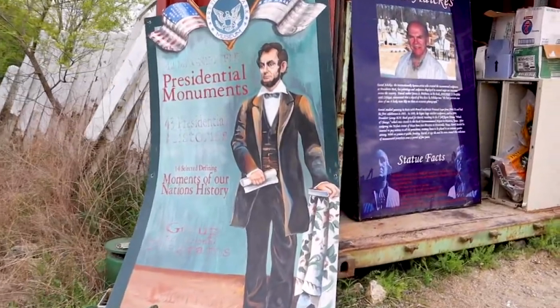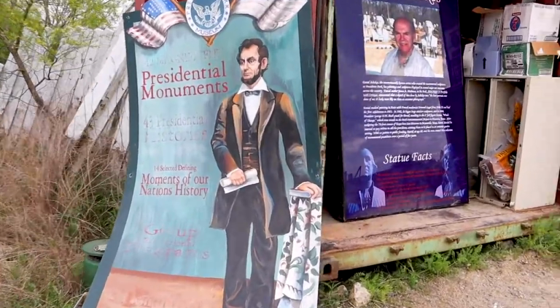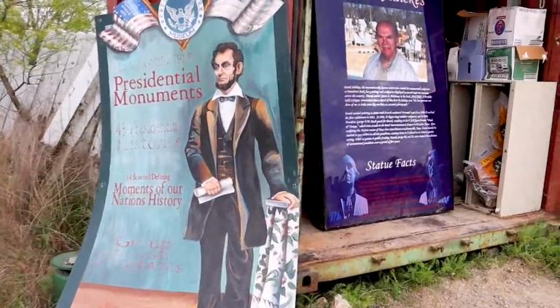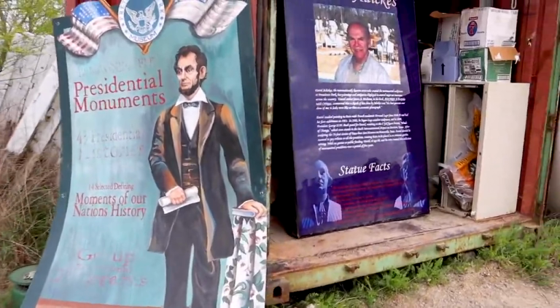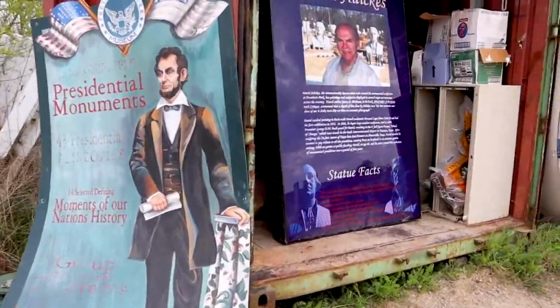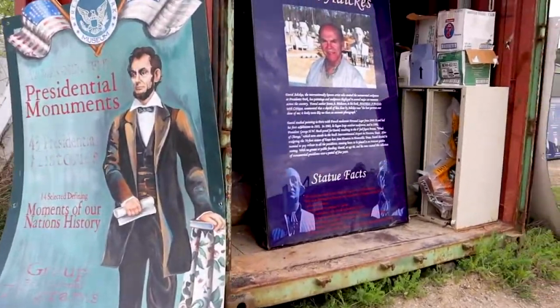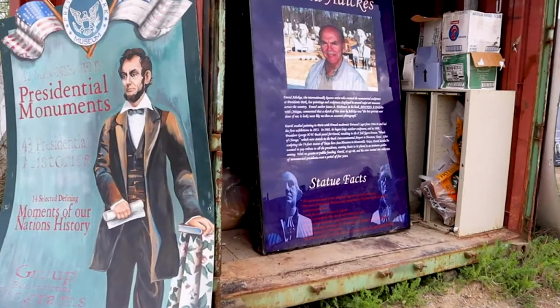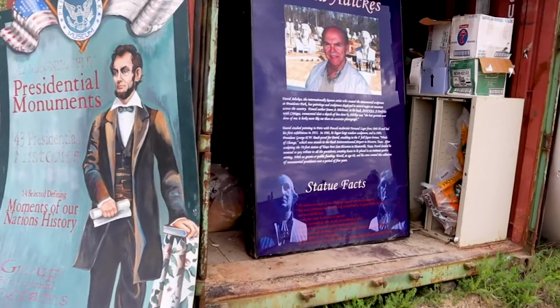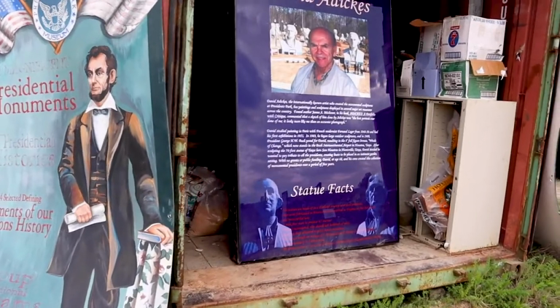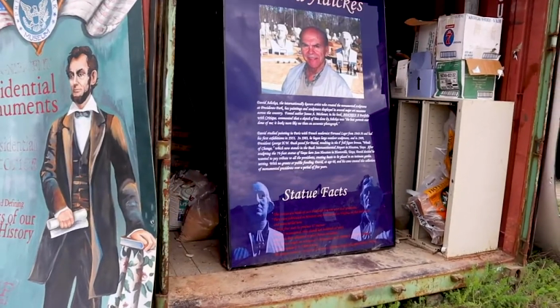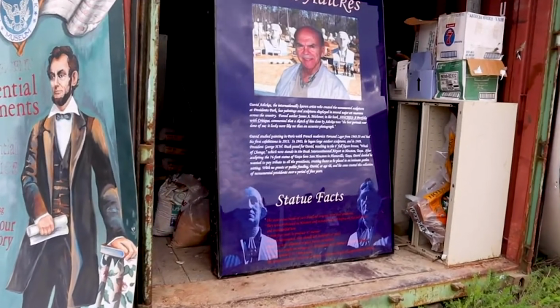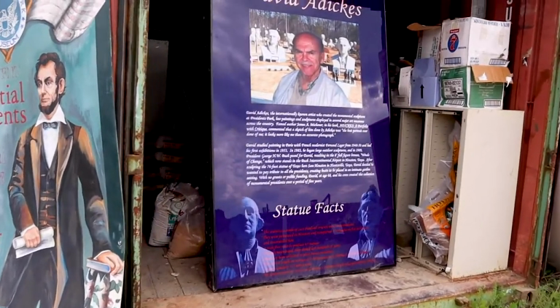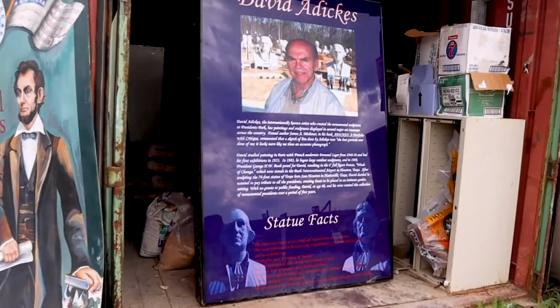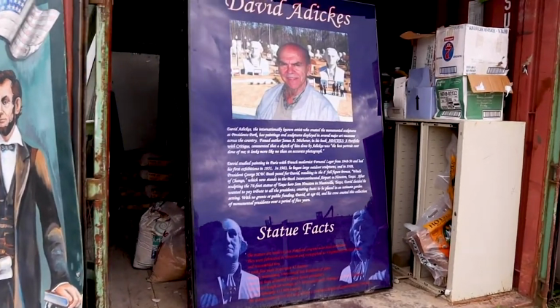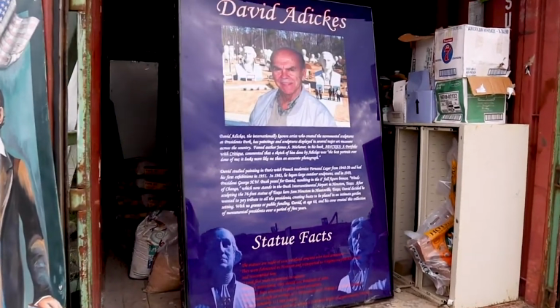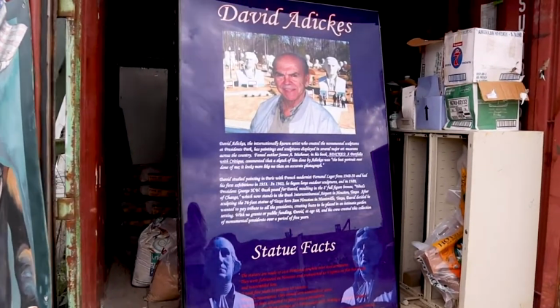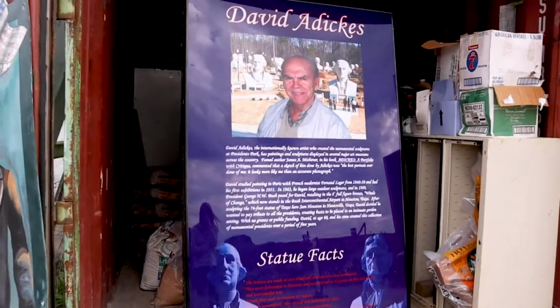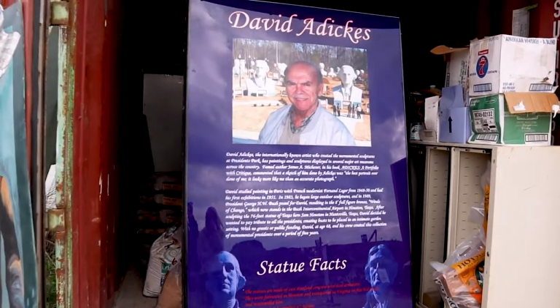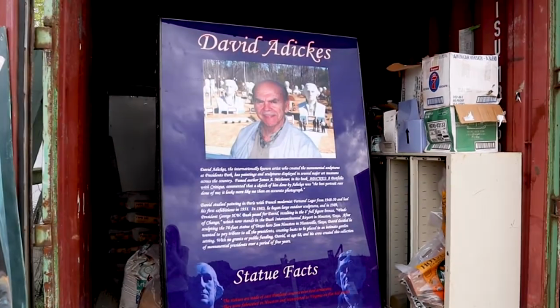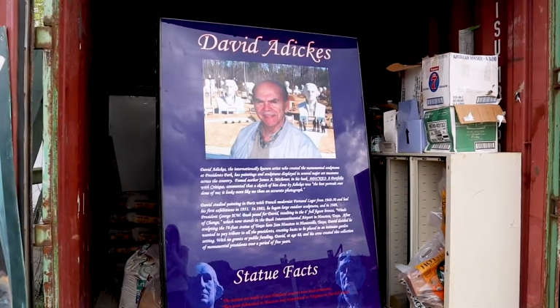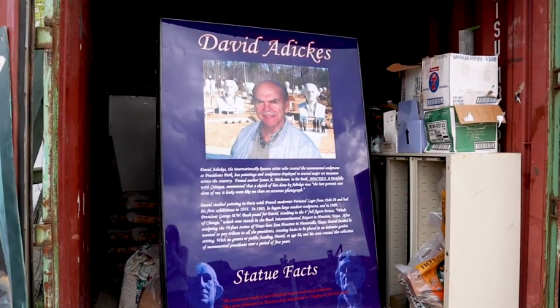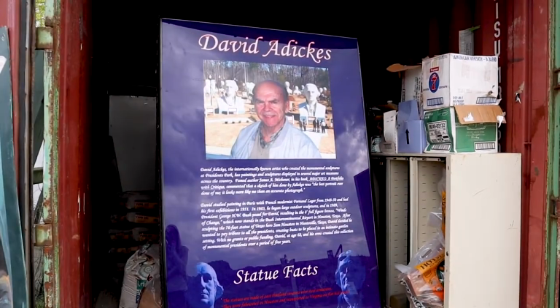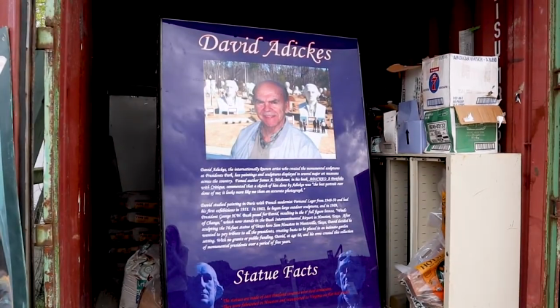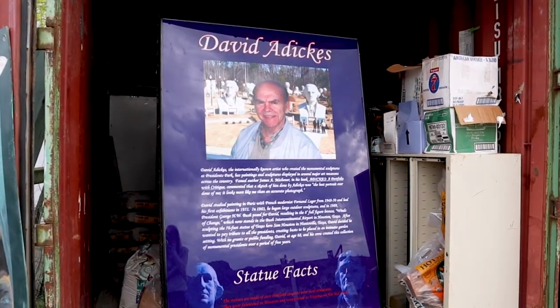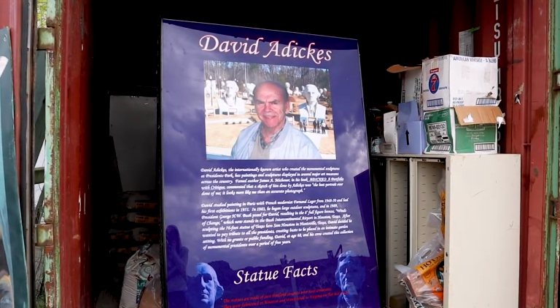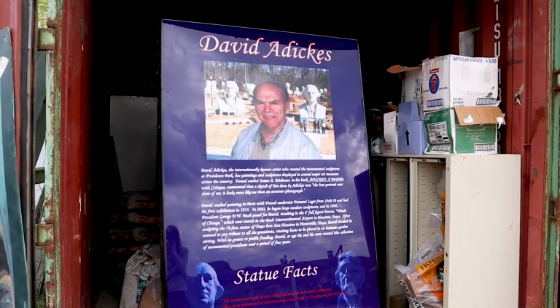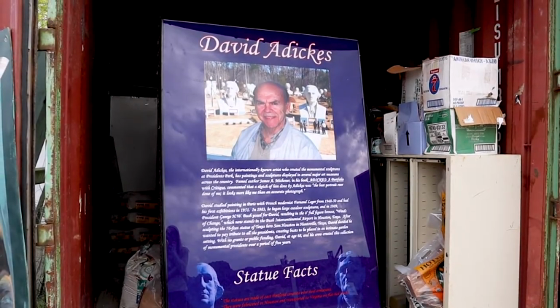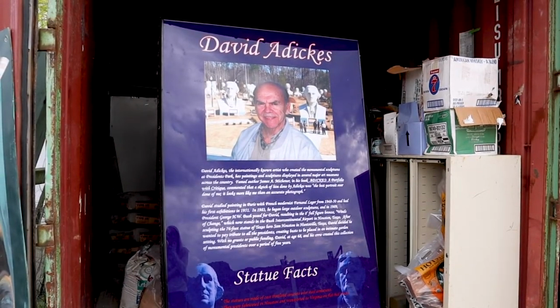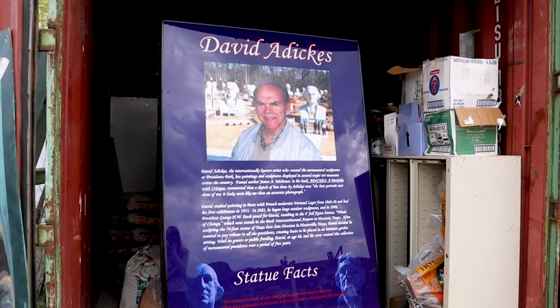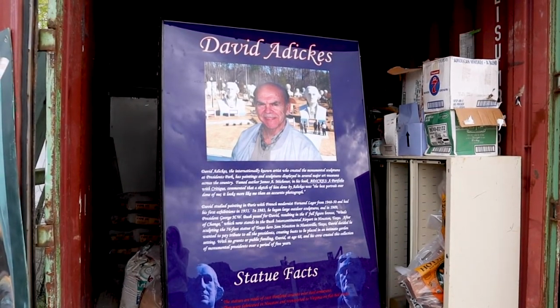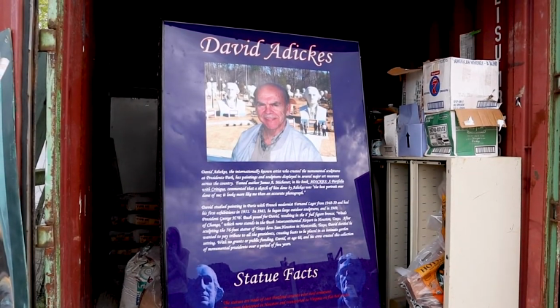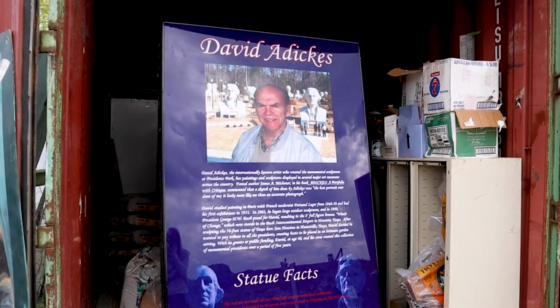This is the artist who created these sculptures. It took five years to produce the 42 statues.